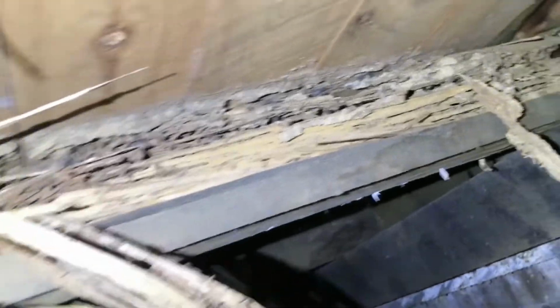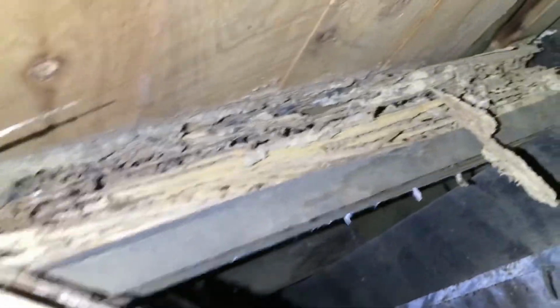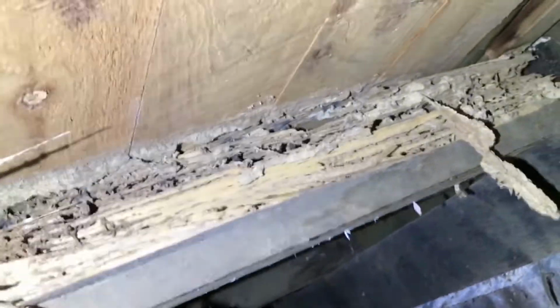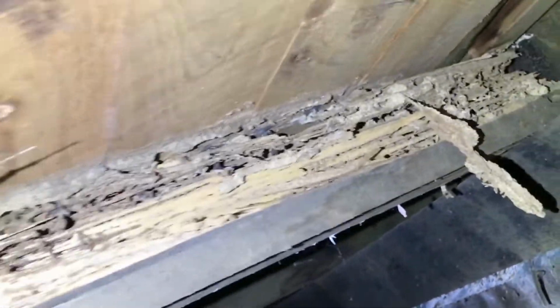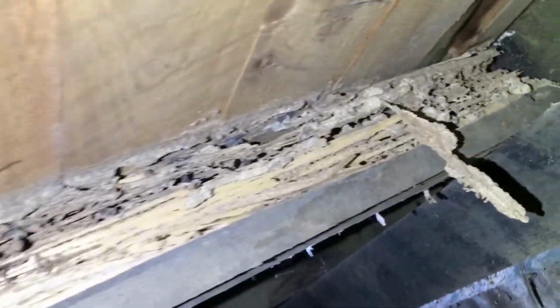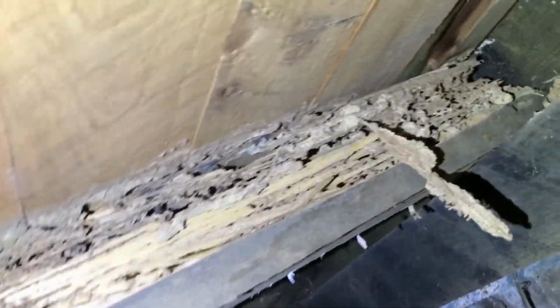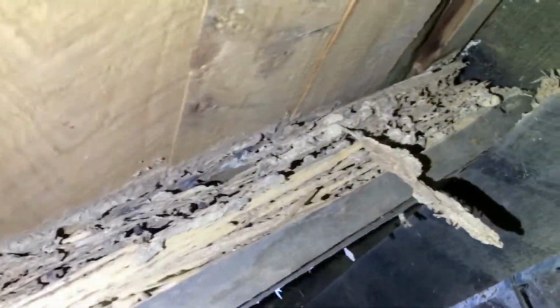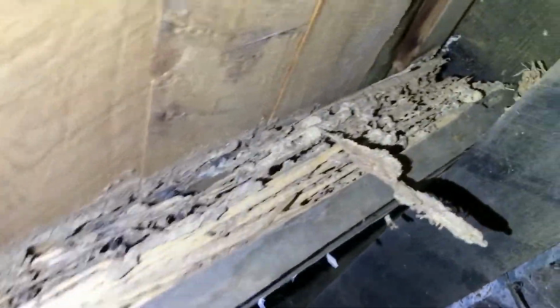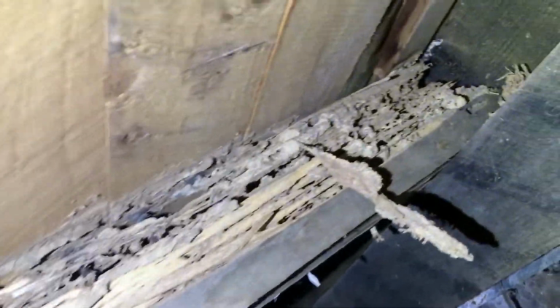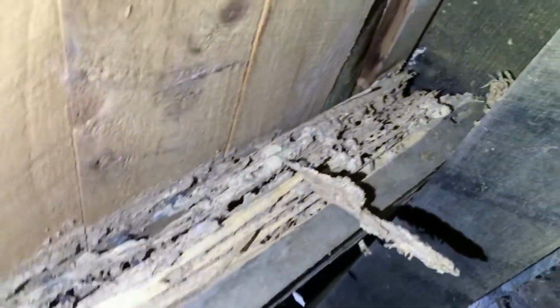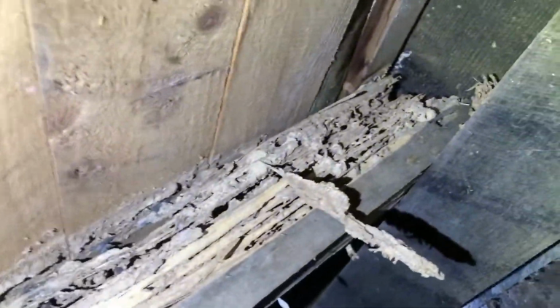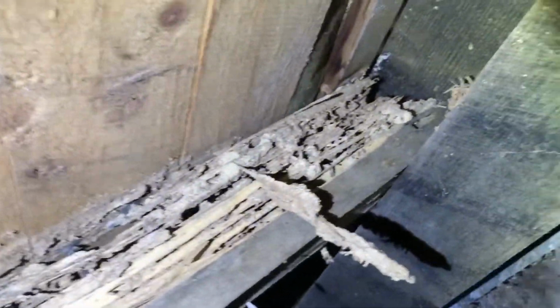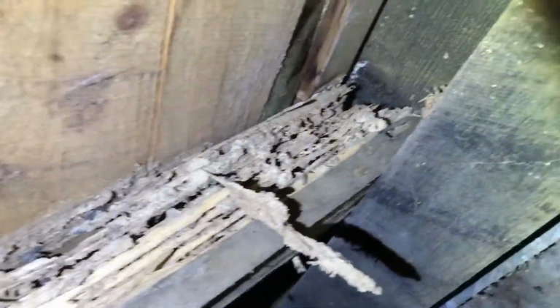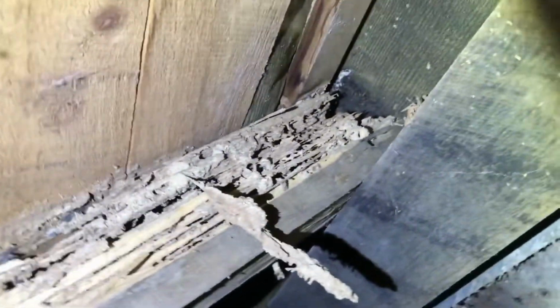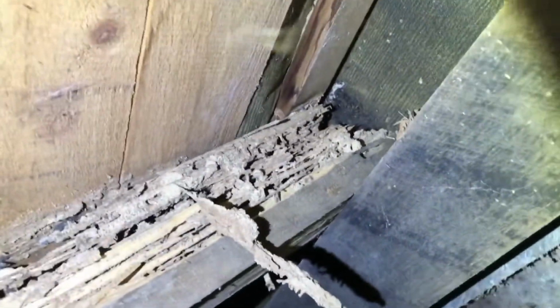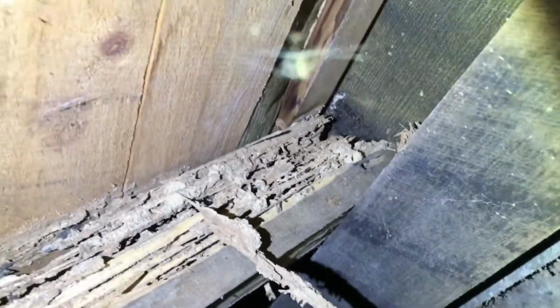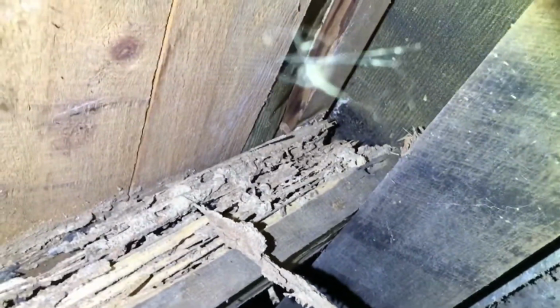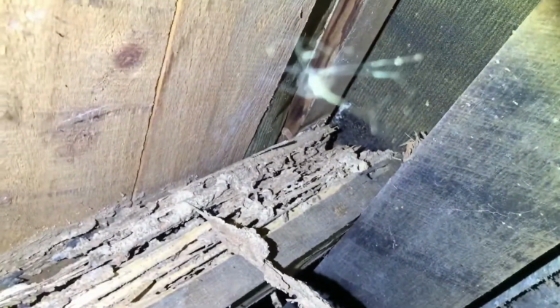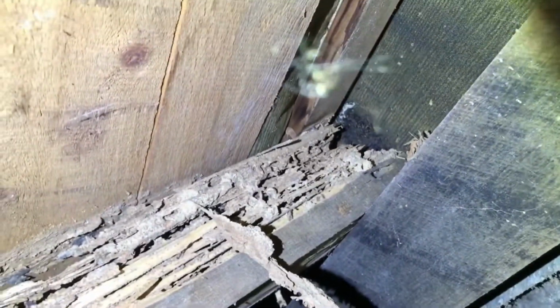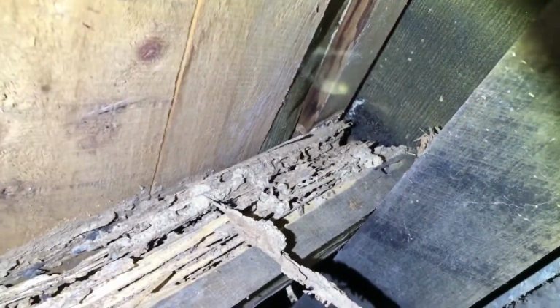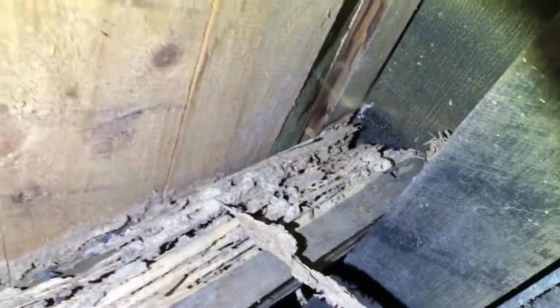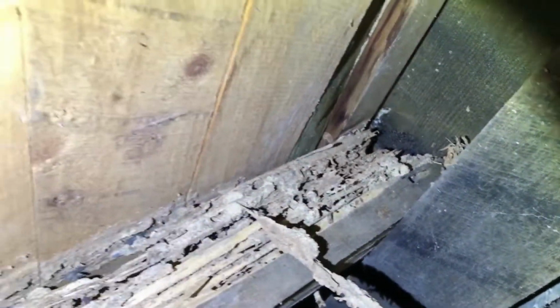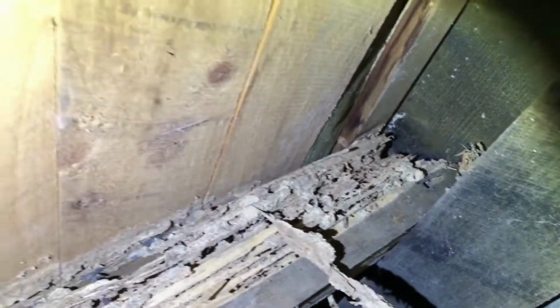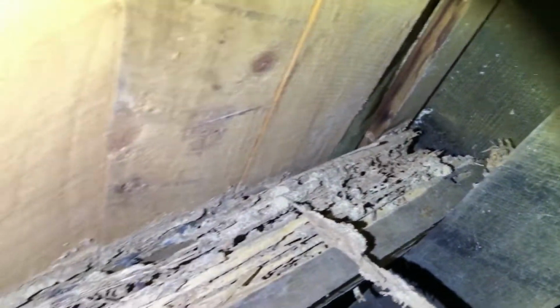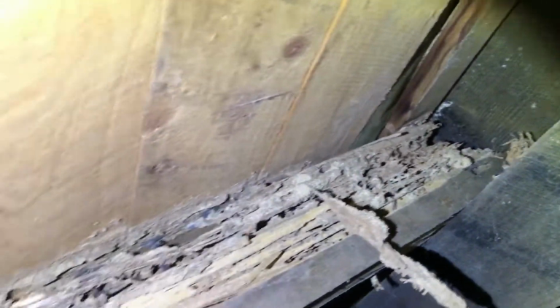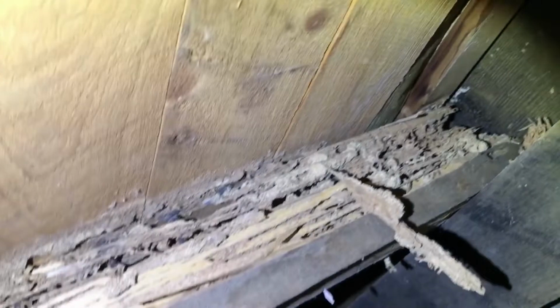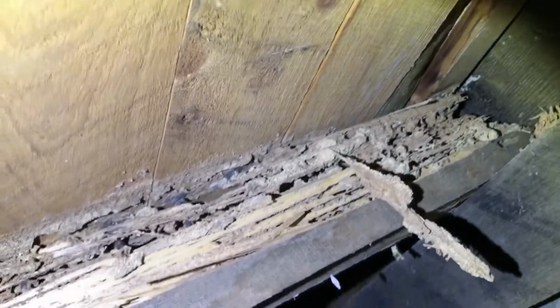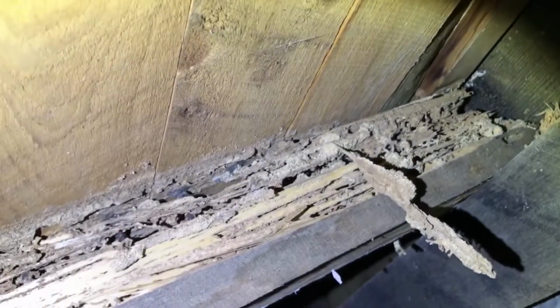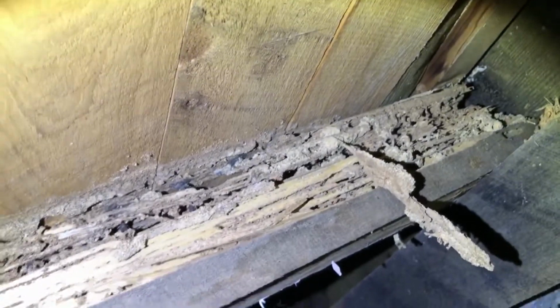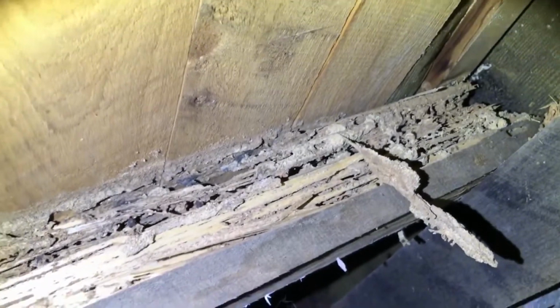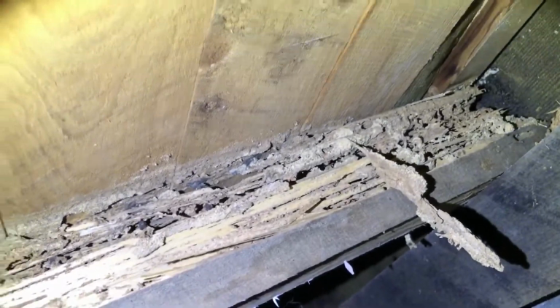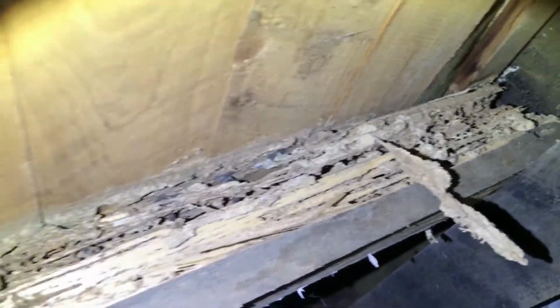This video shows termite damage to the subfloor of a house. The termites have eaten the timber joist that holds up the floor.